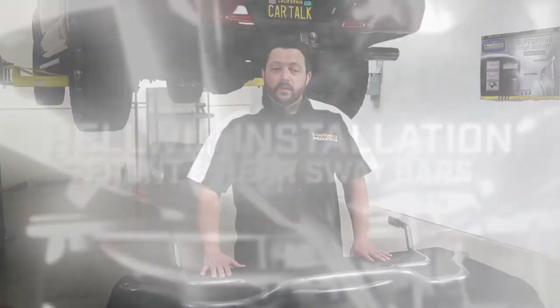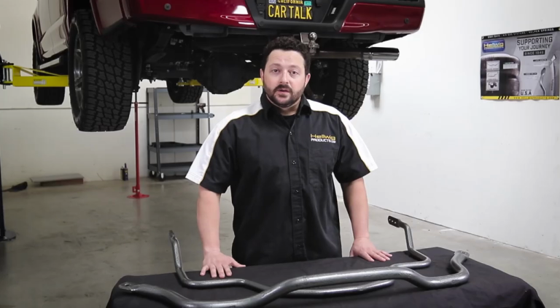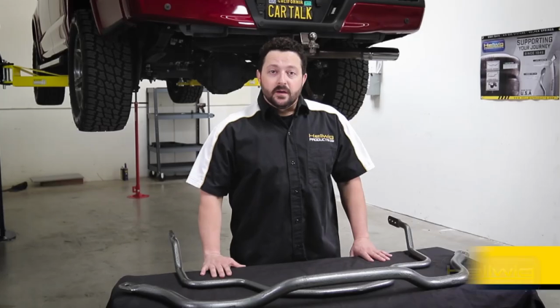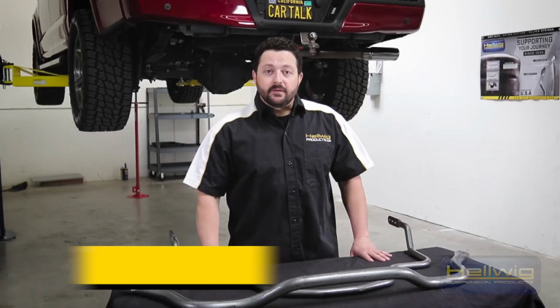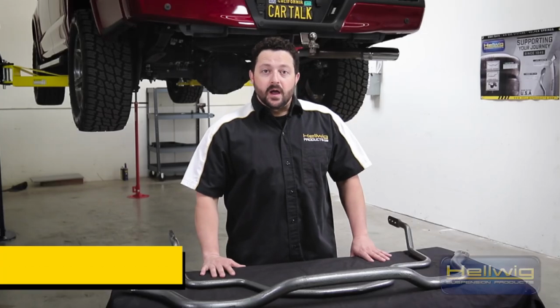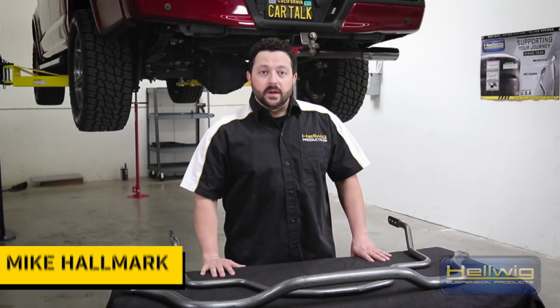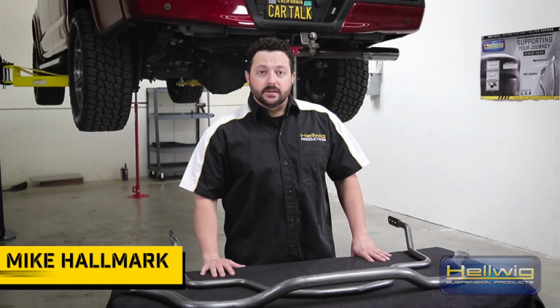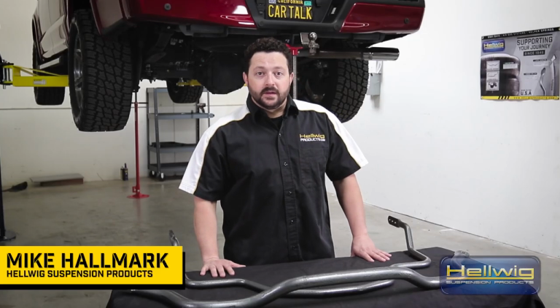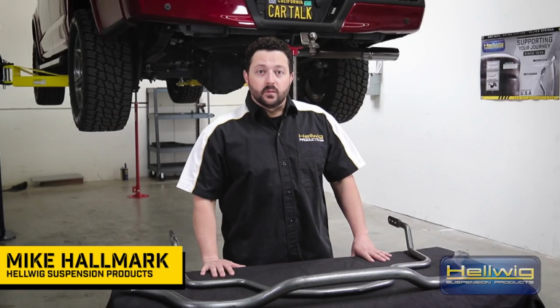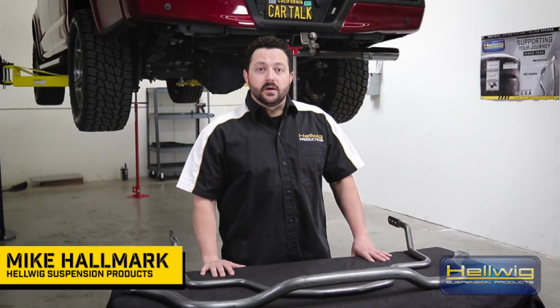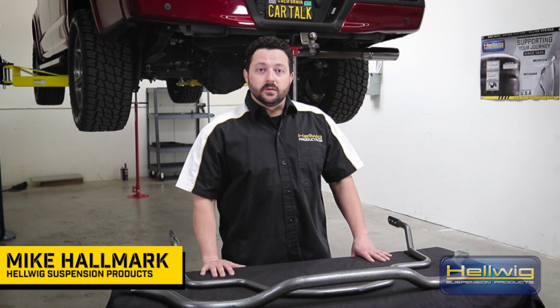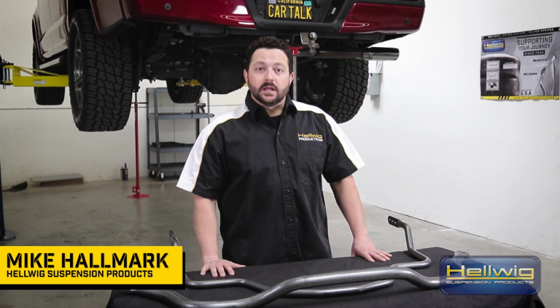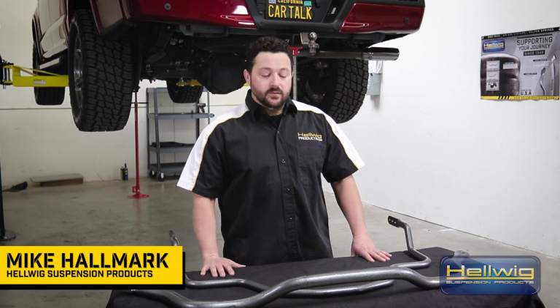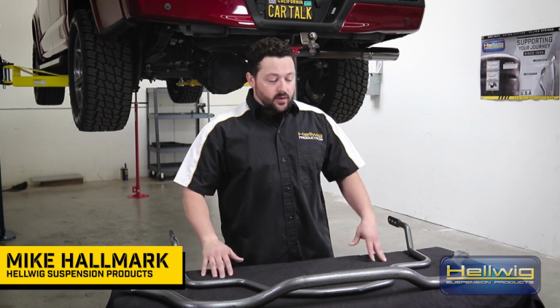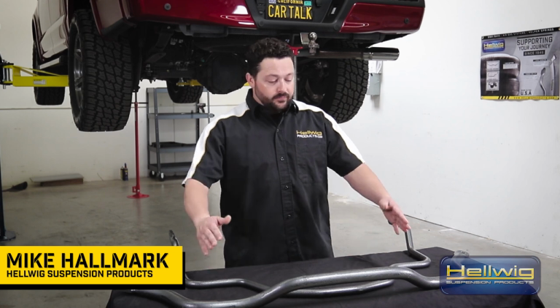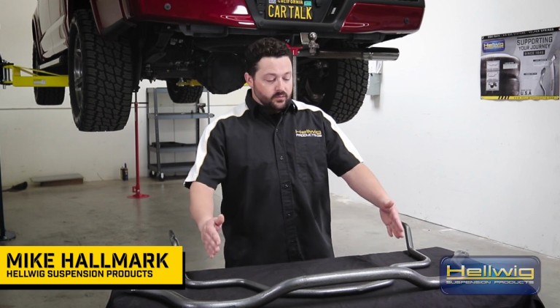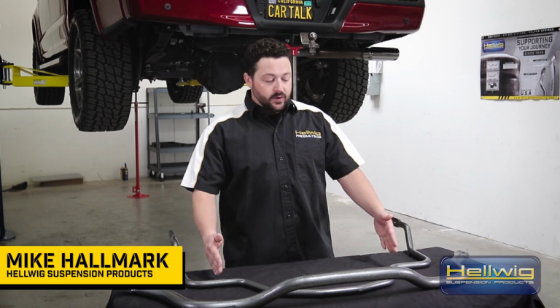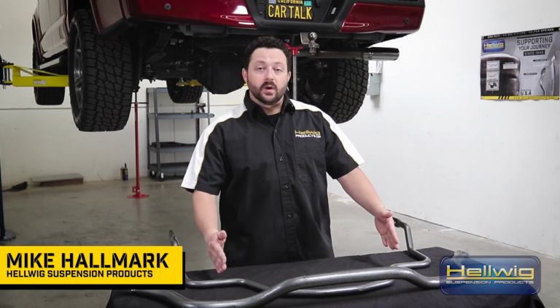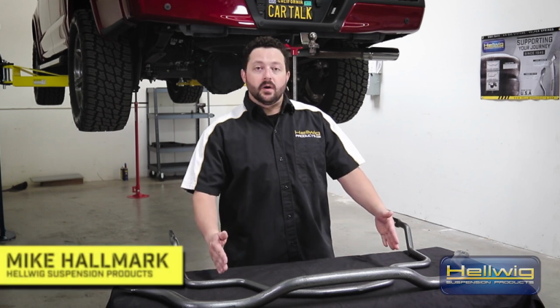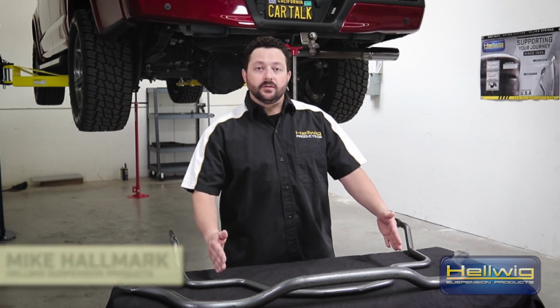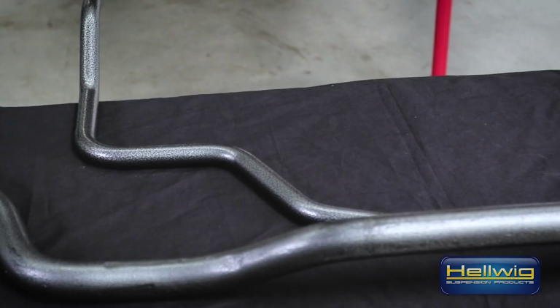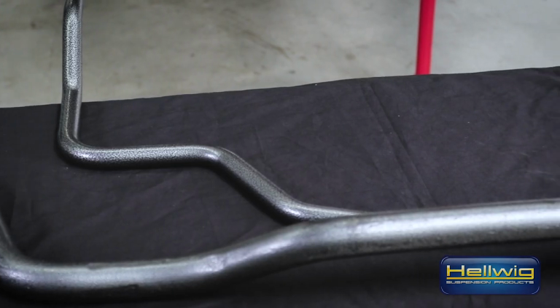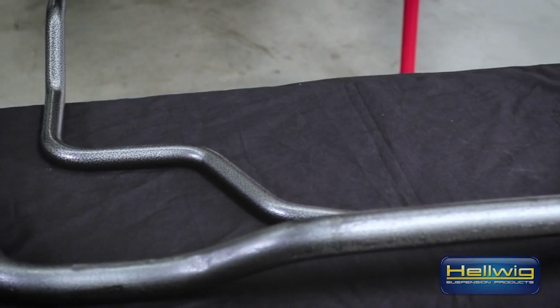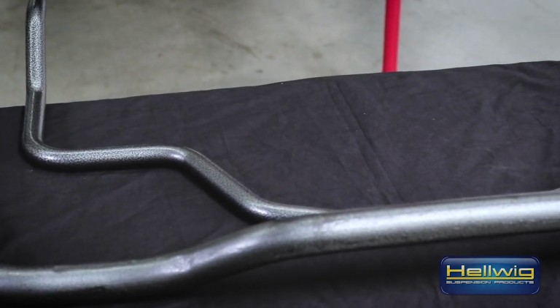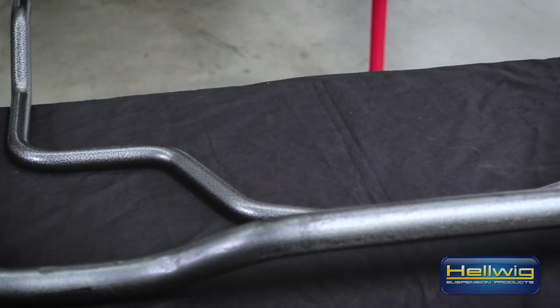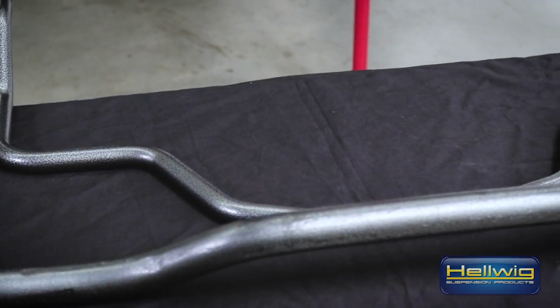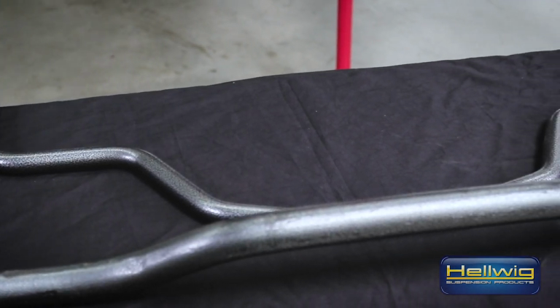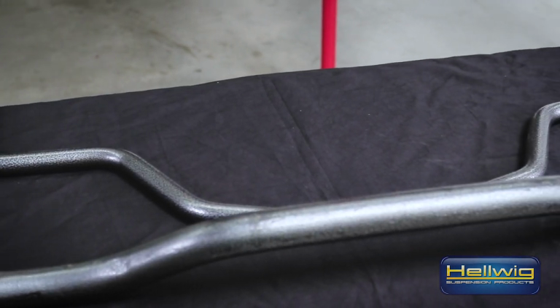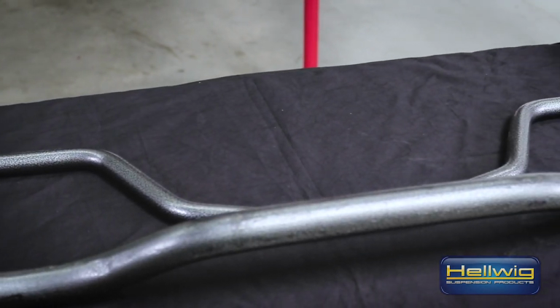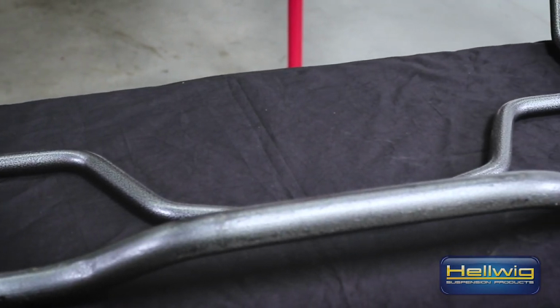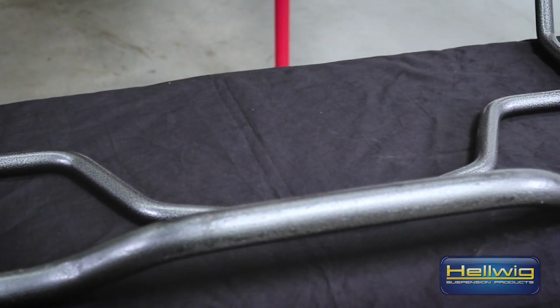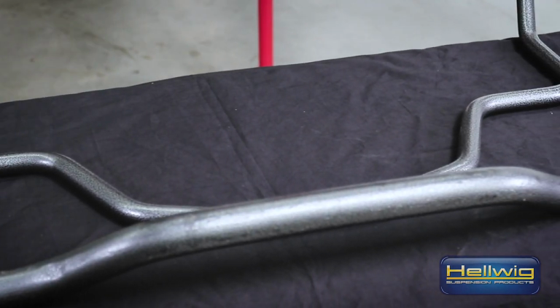Good day, I'm Mike from Hellwig. Today we're here doing an install on our front and rear sway bars for the 2016 F-150 two-wheel drive and four-wheel drive.